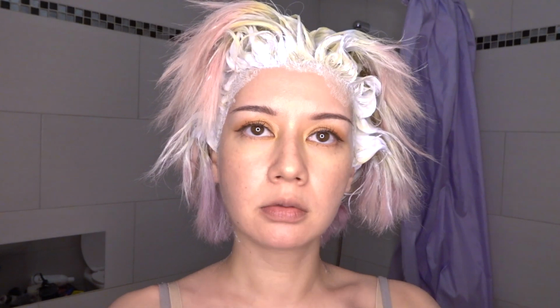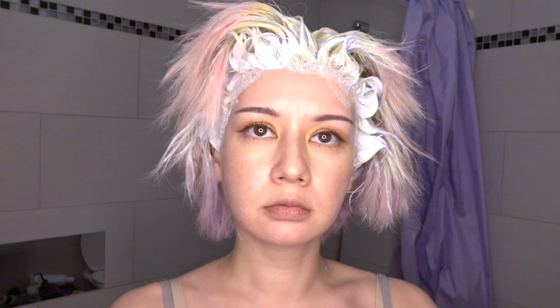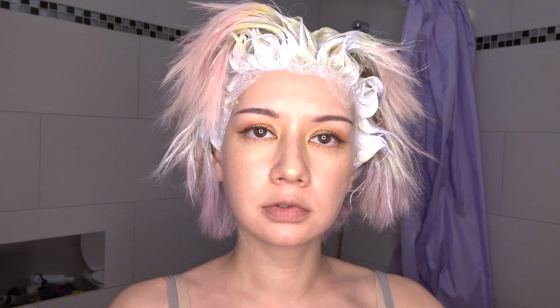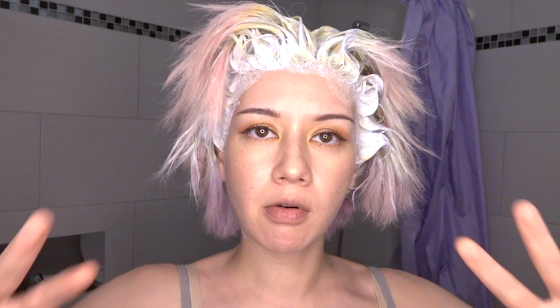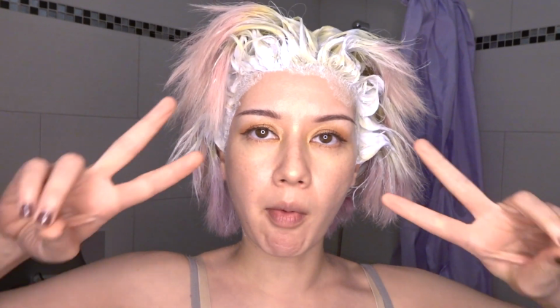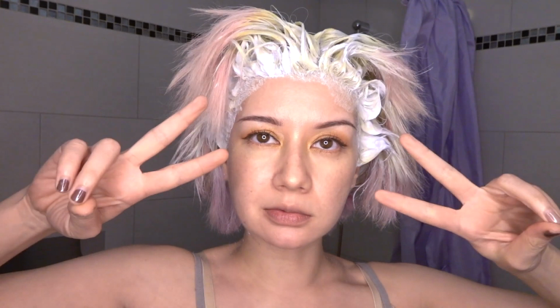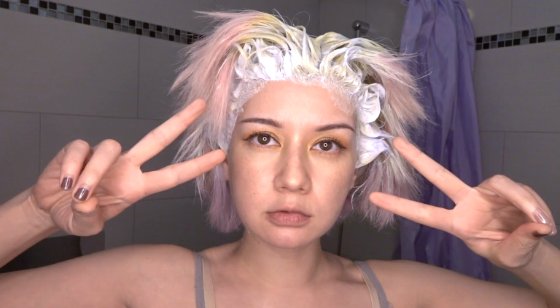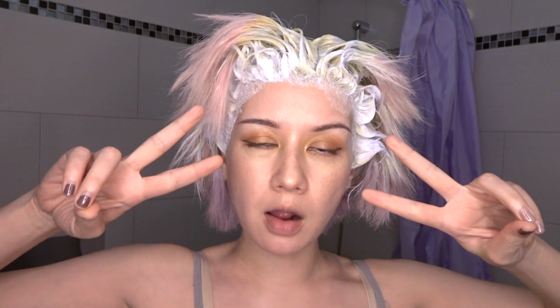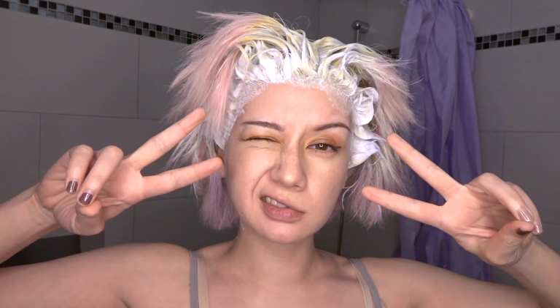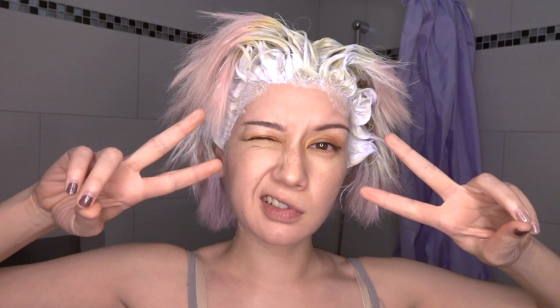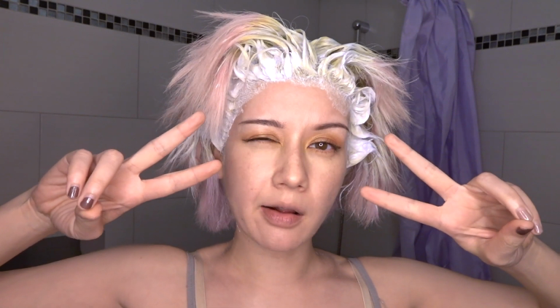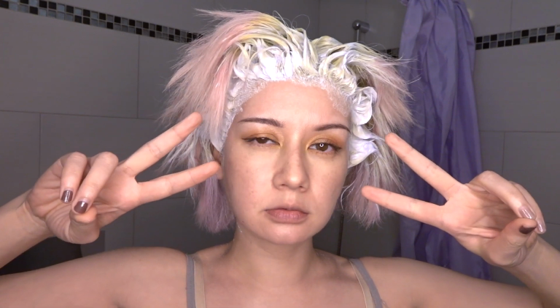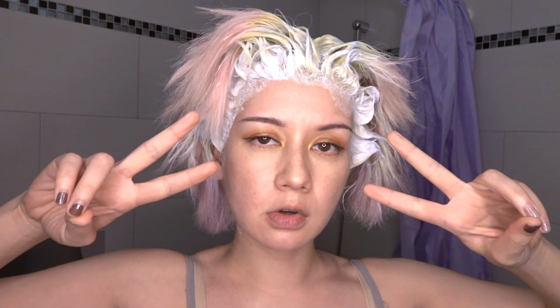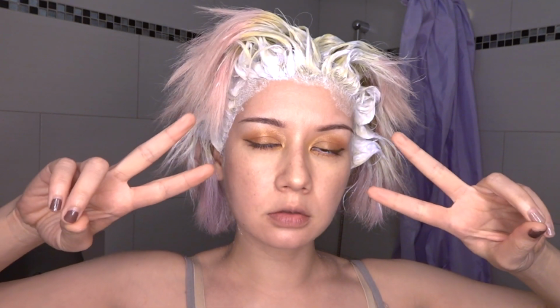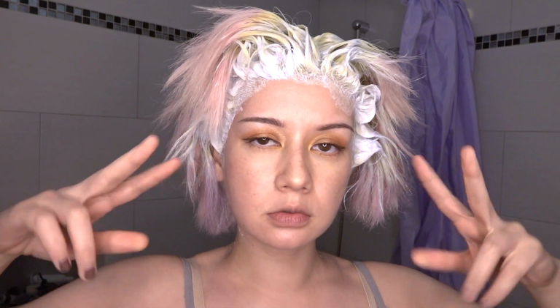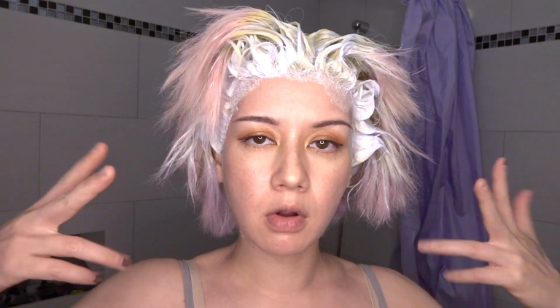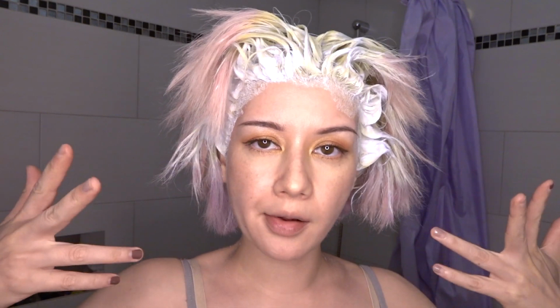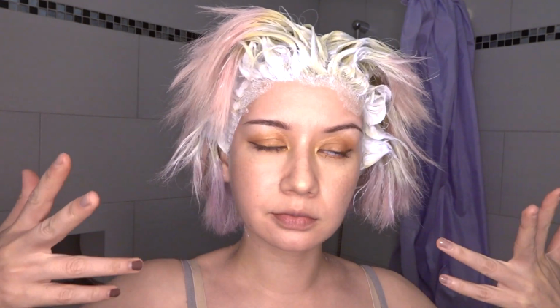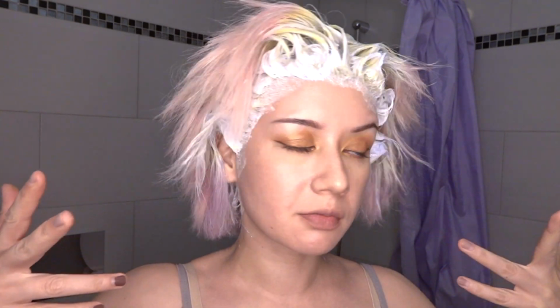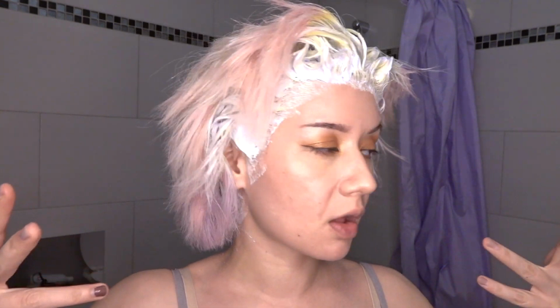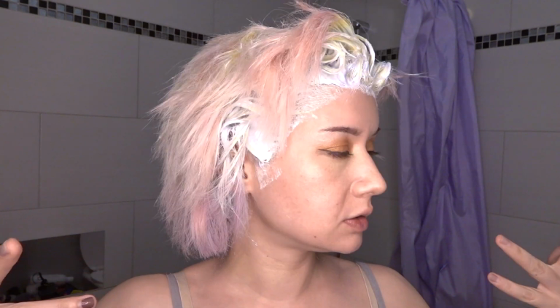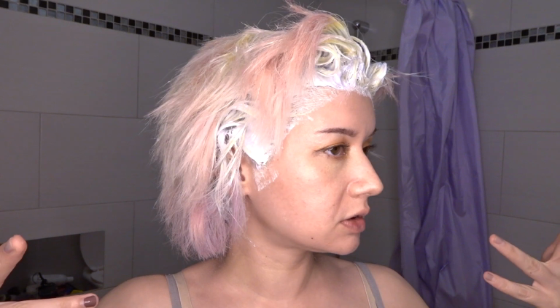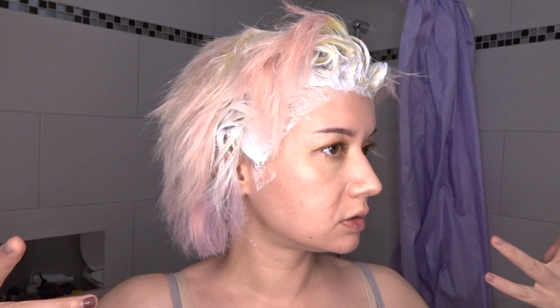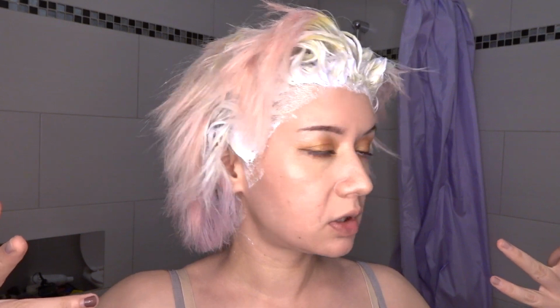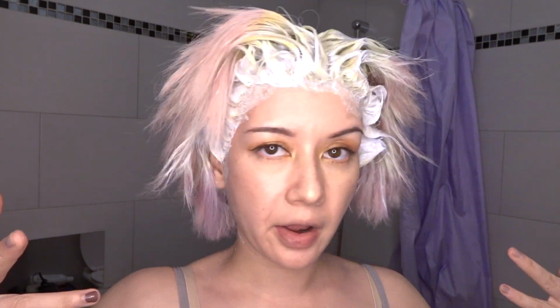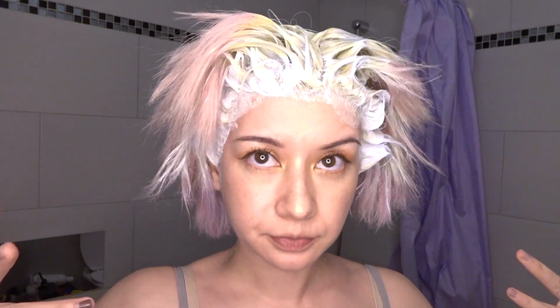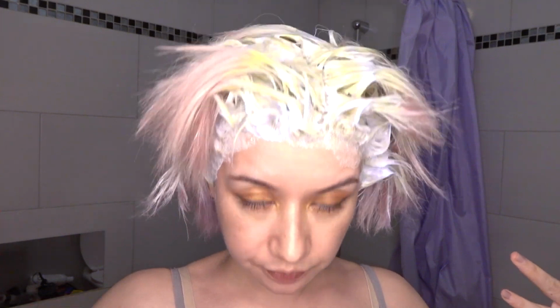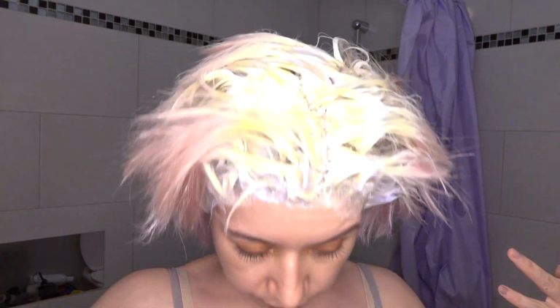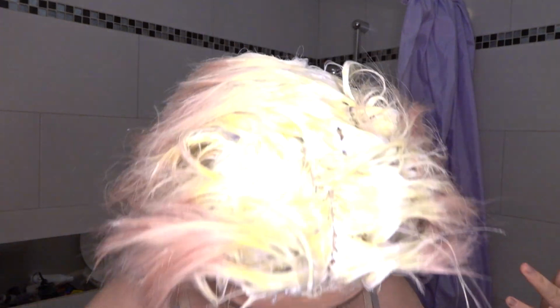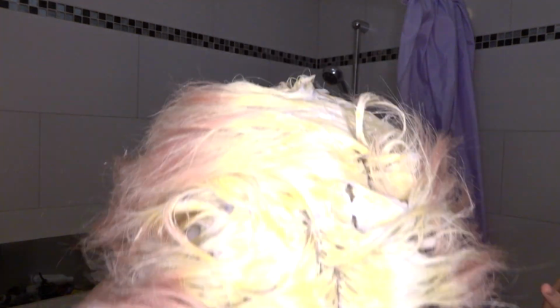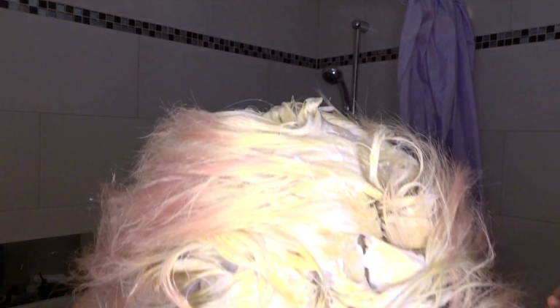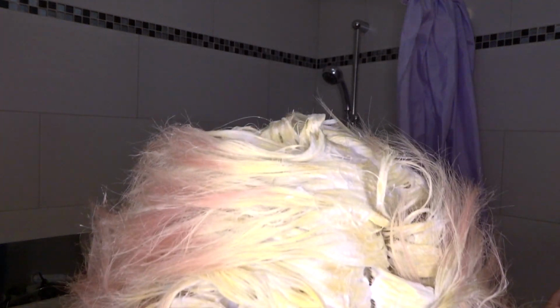So now I'm going to leave it in for another 30 minutes and I hope everything will be right and bright.